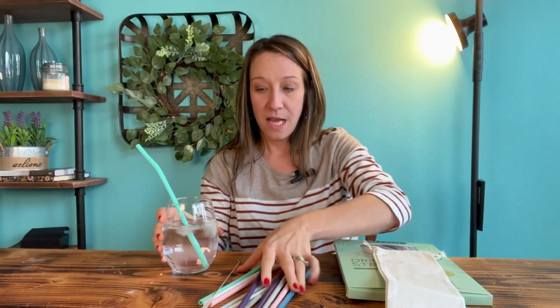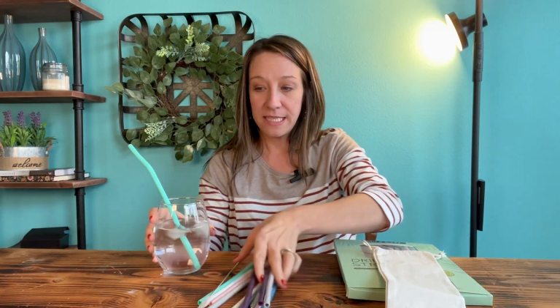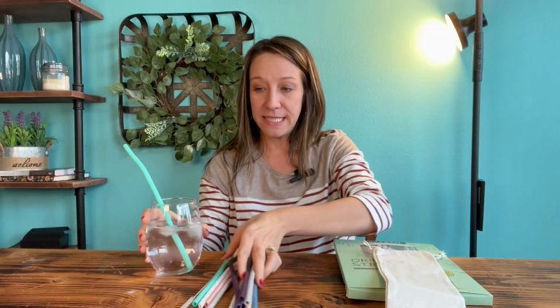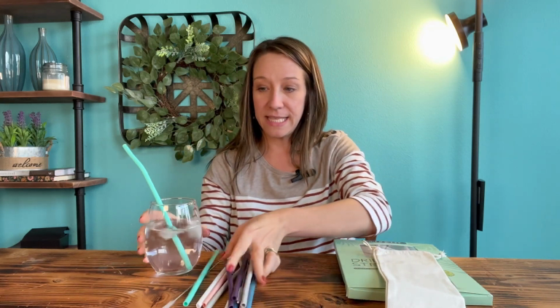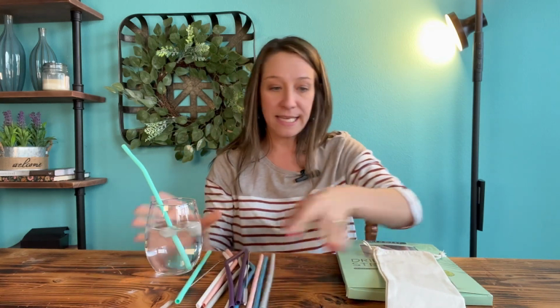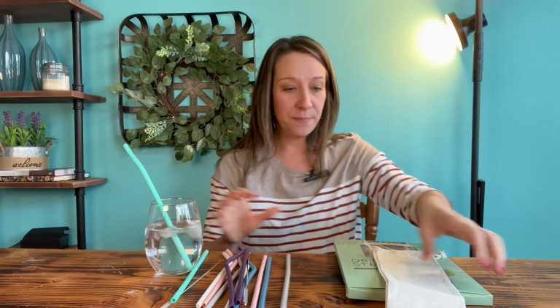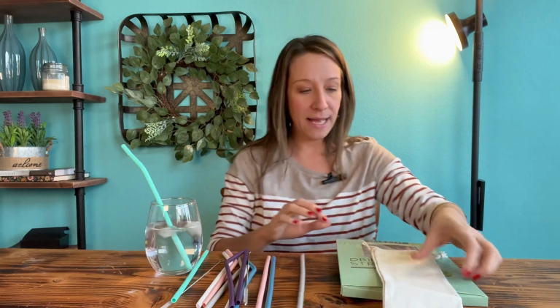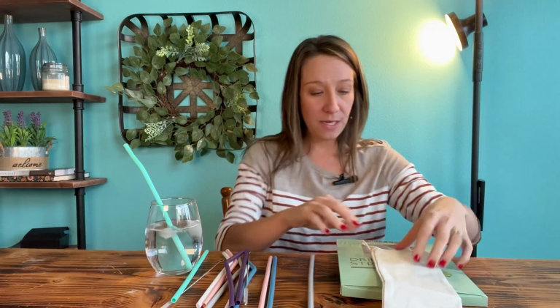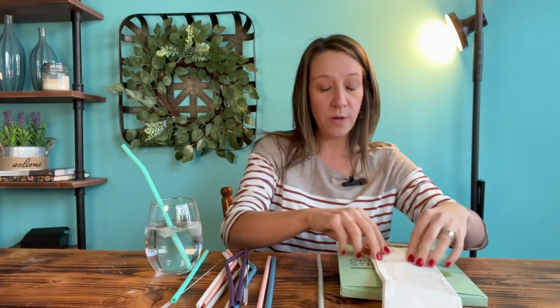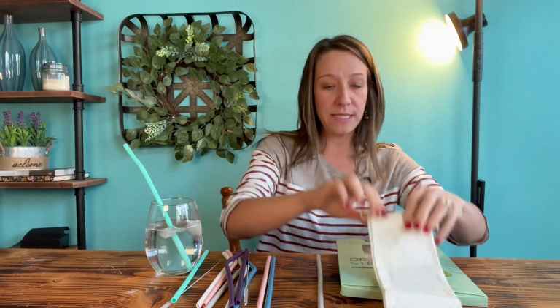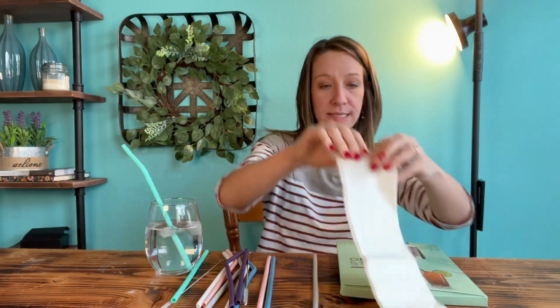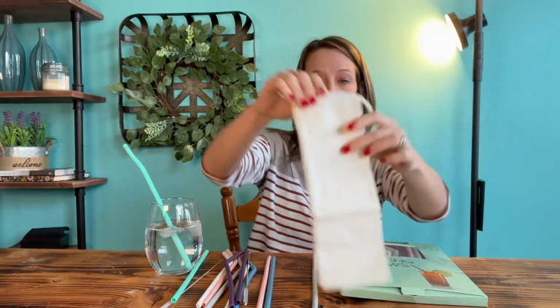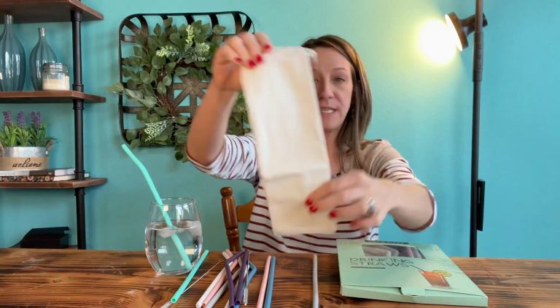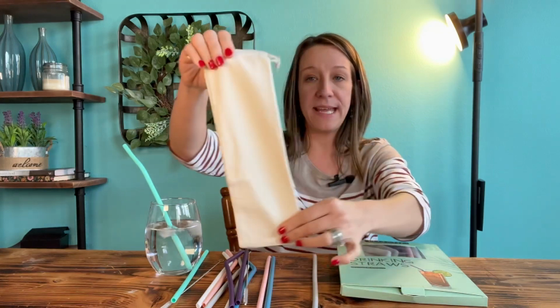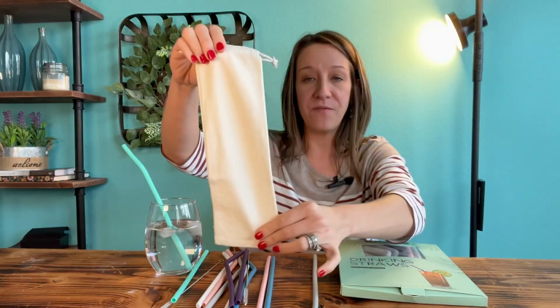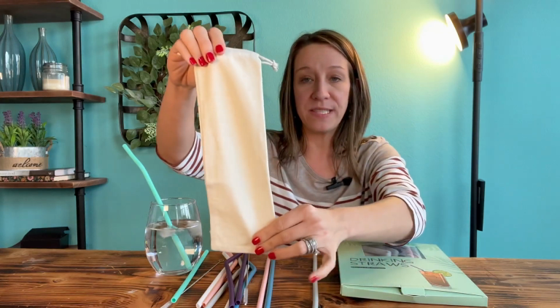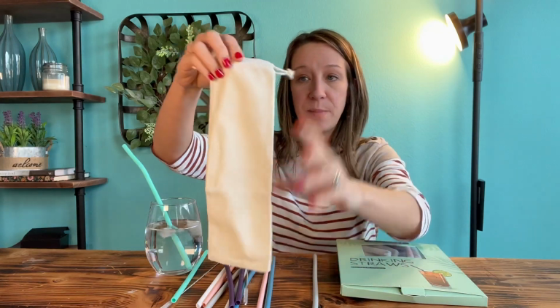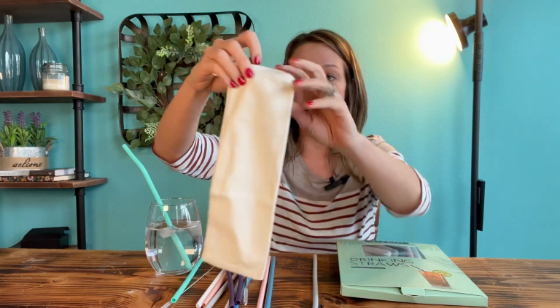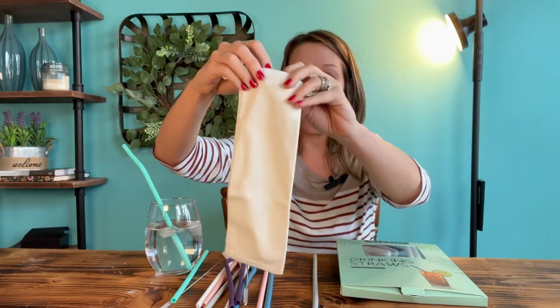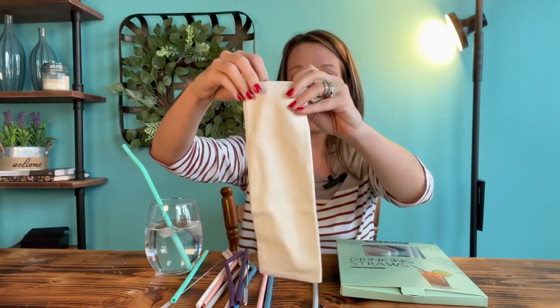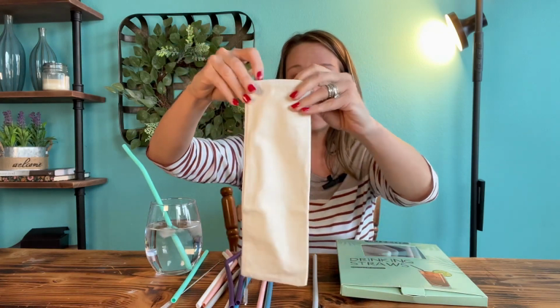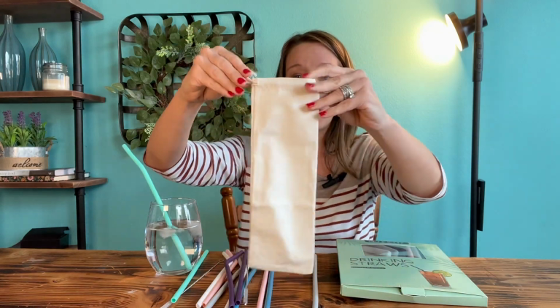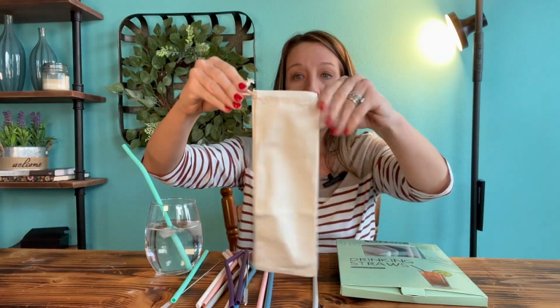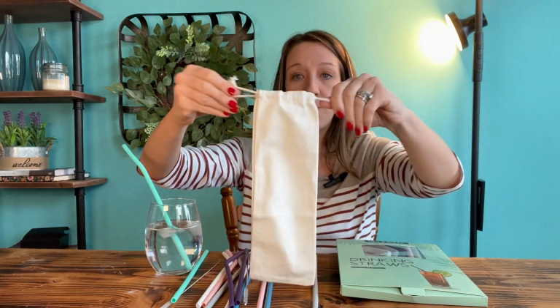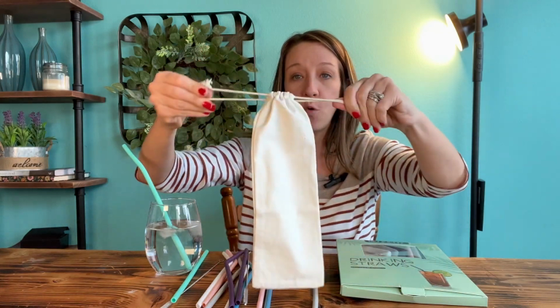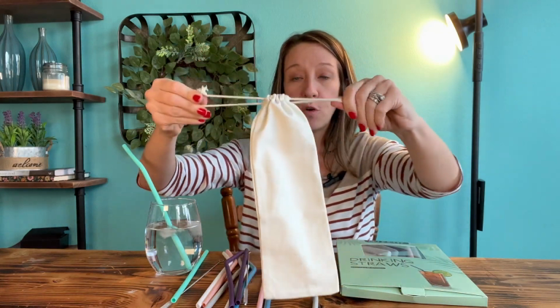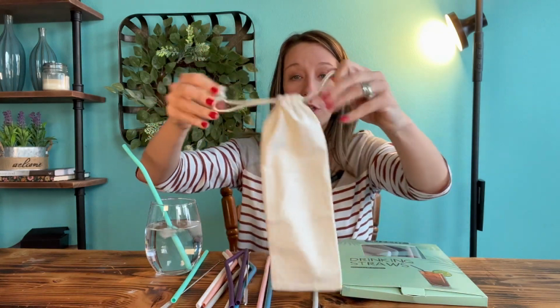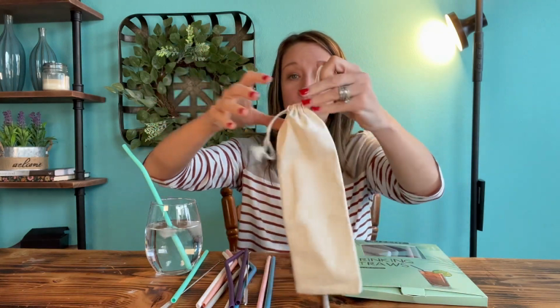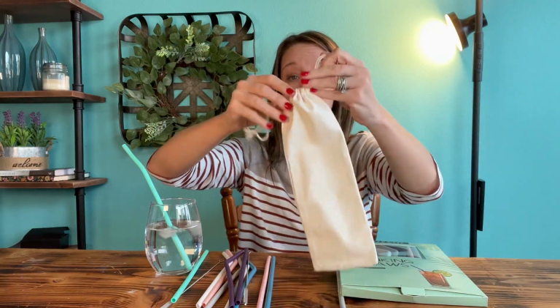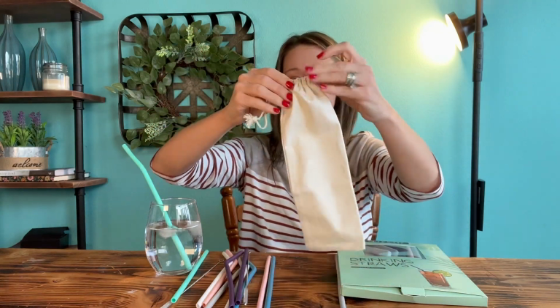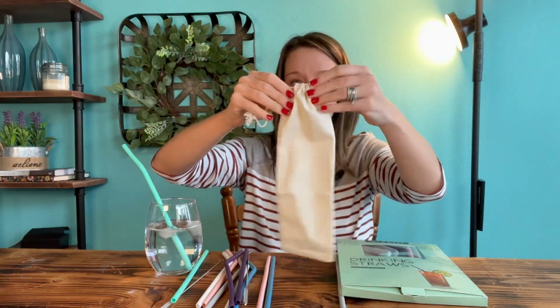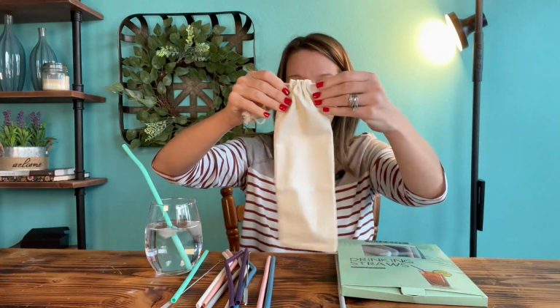The second pack — and it does come with a canvas bag for storage.